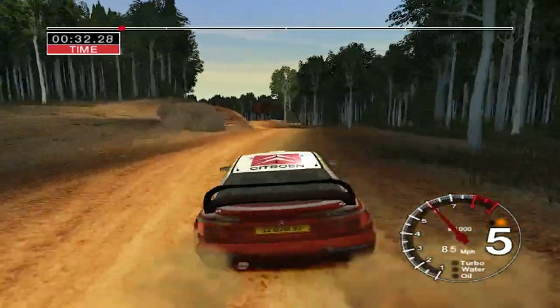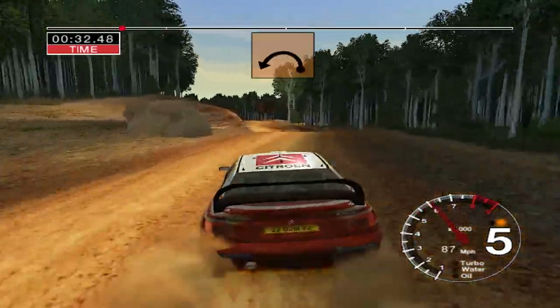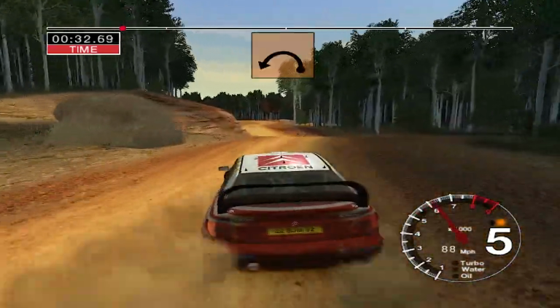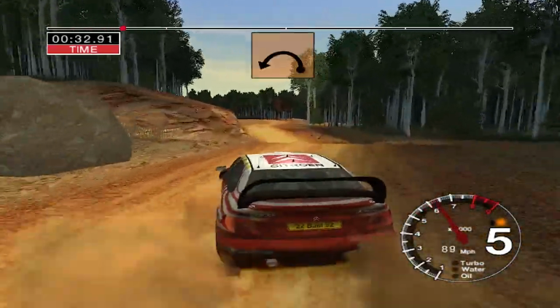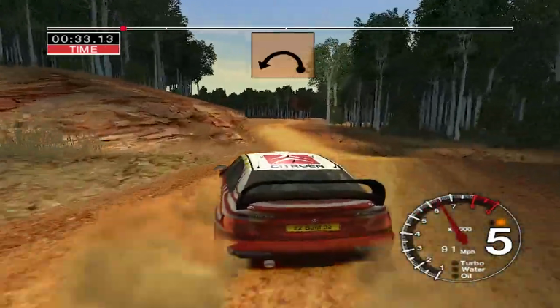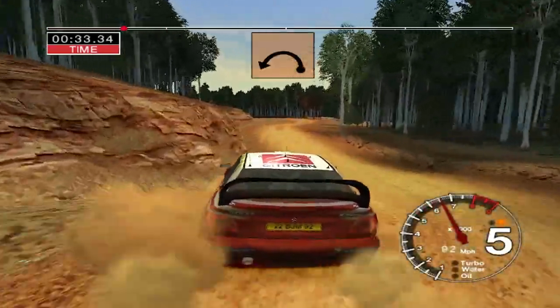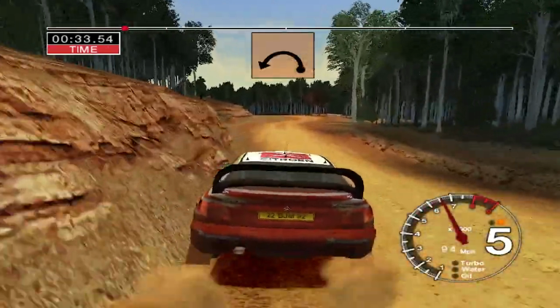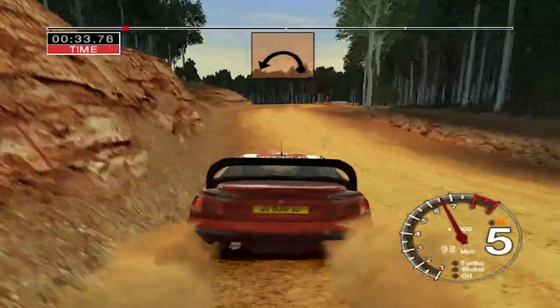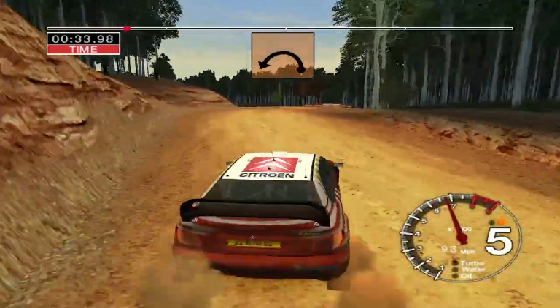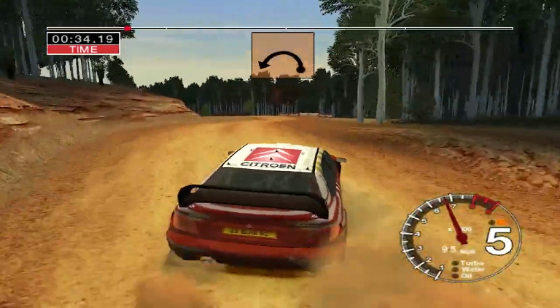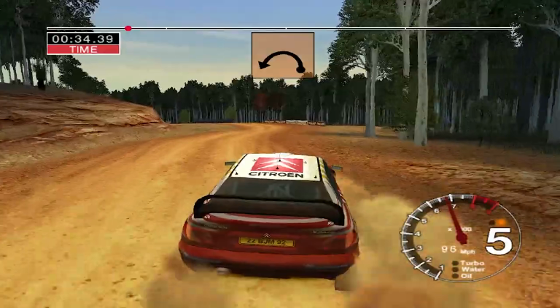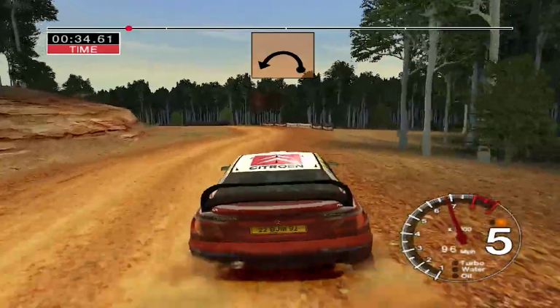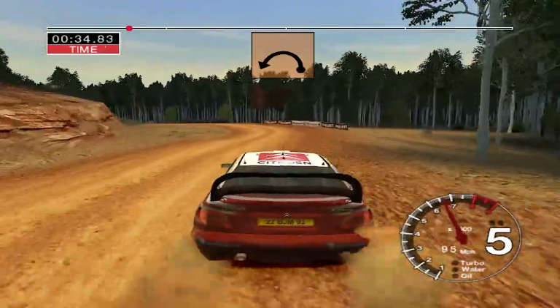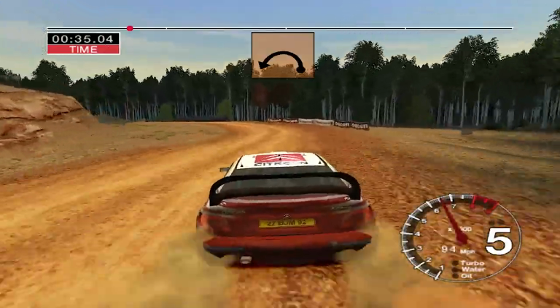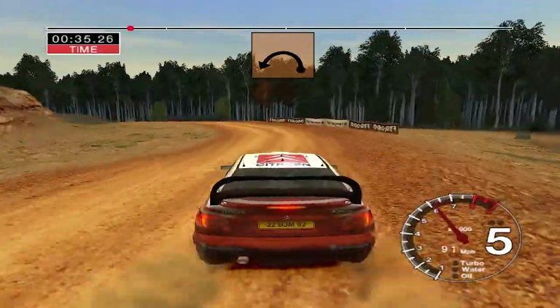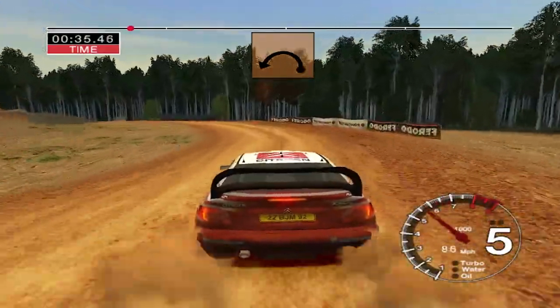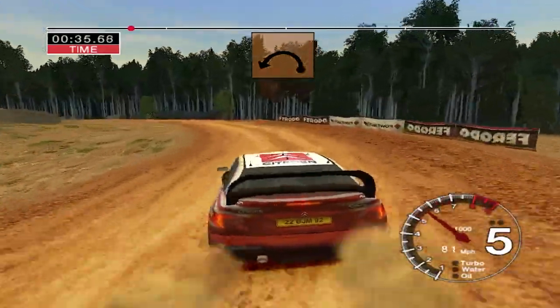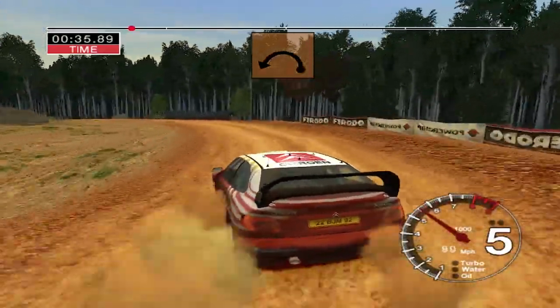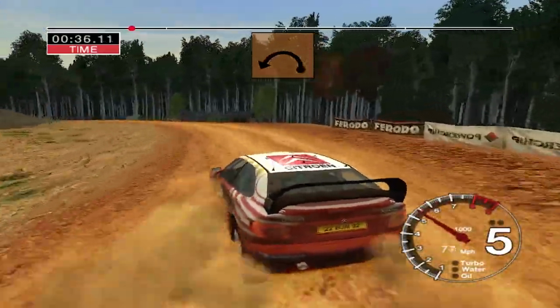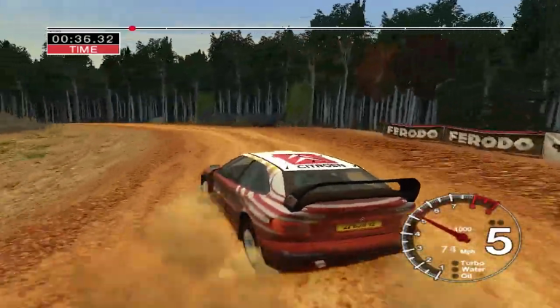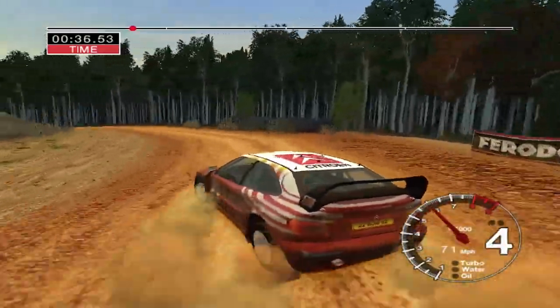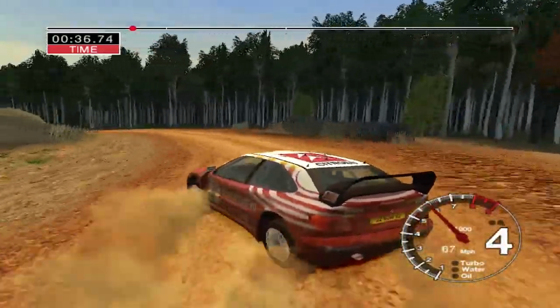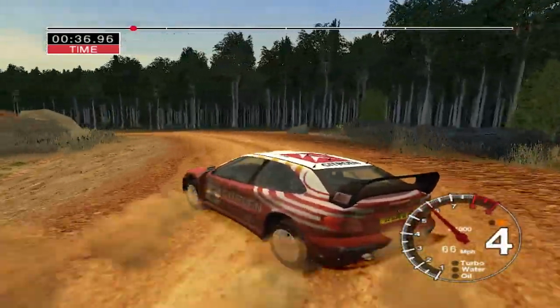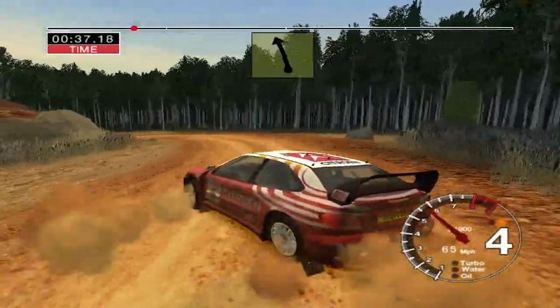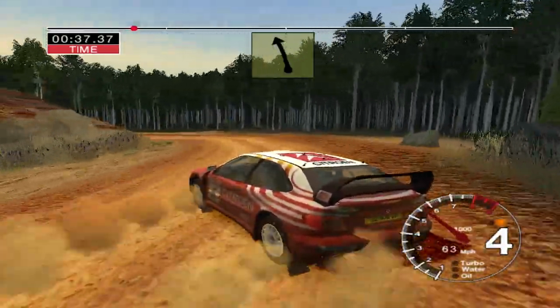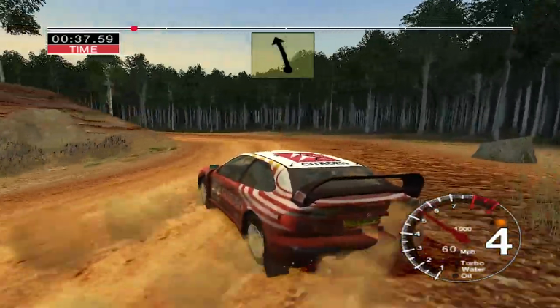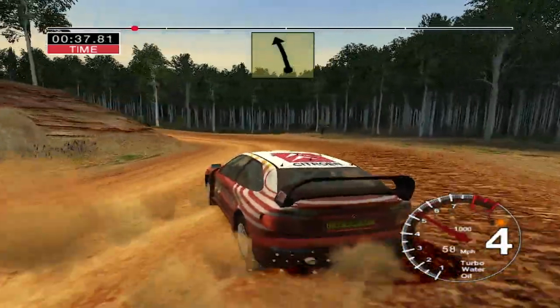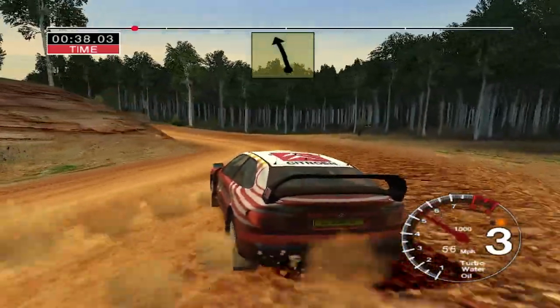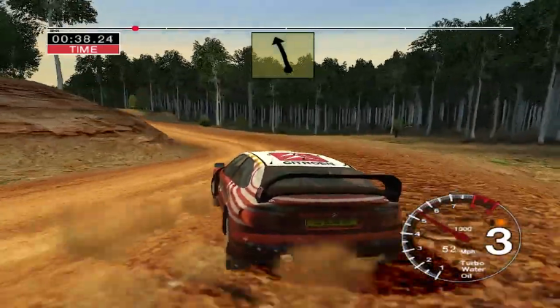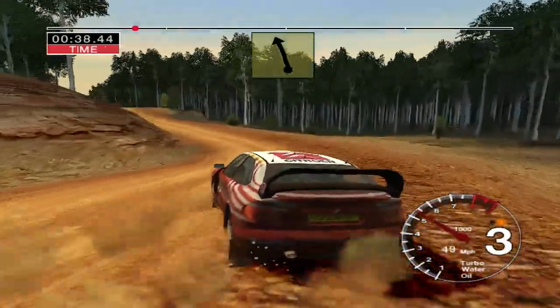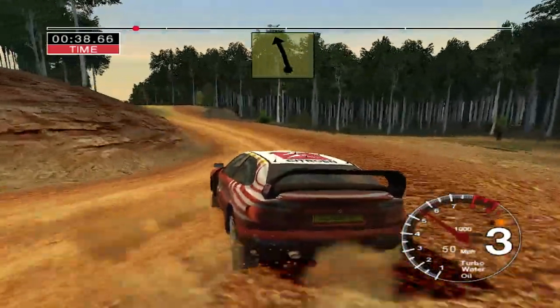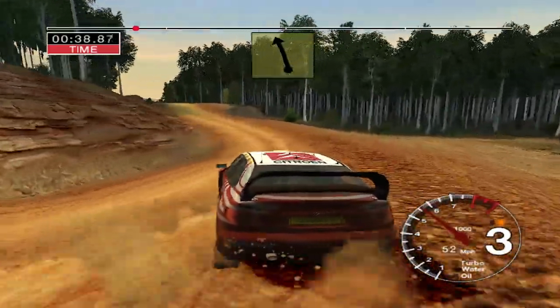50, care, long, 3 left, tightens, rock outside. Into big jump, straight, 100.